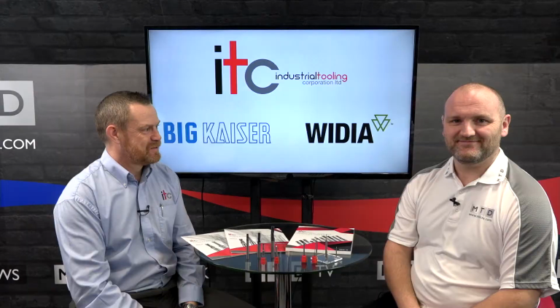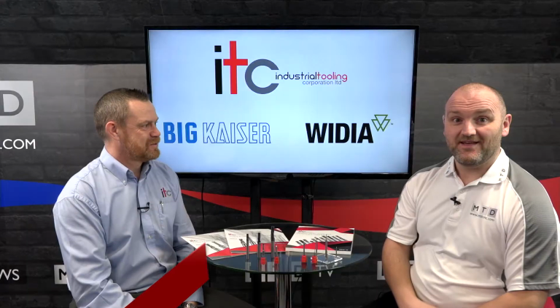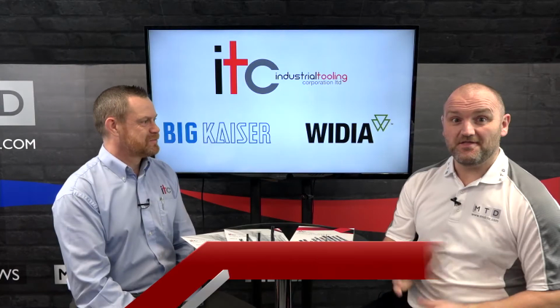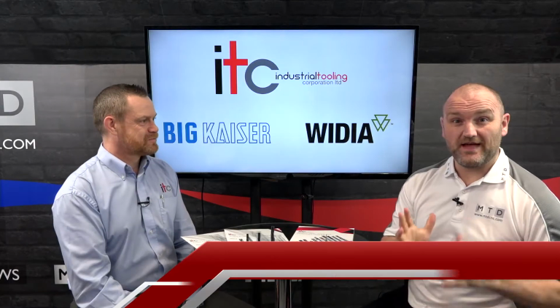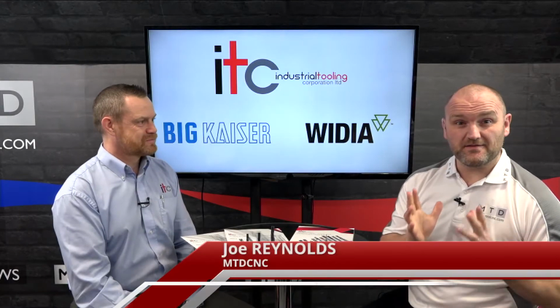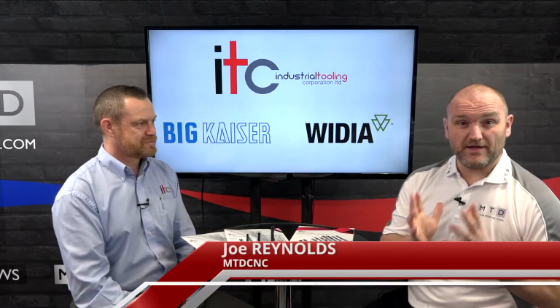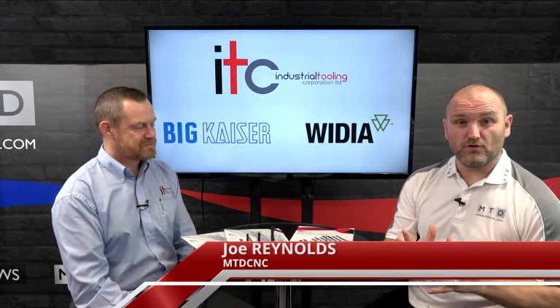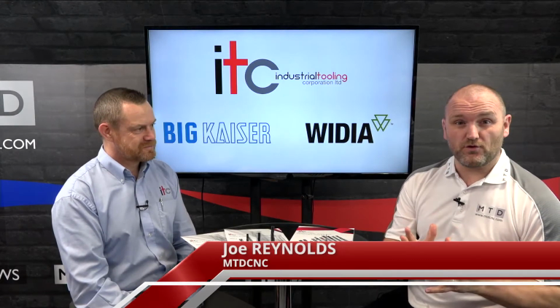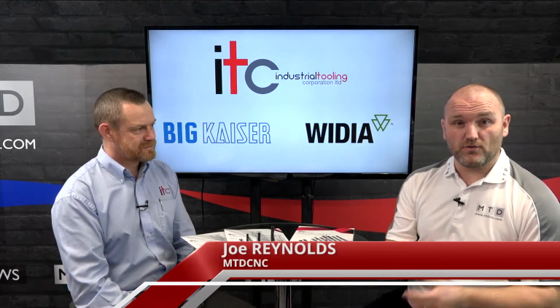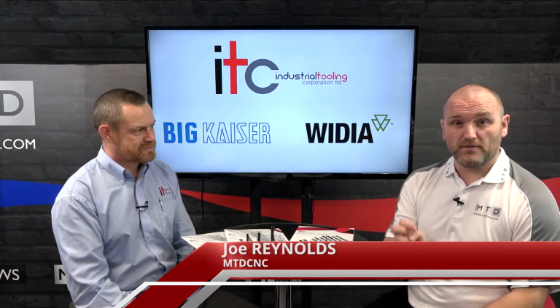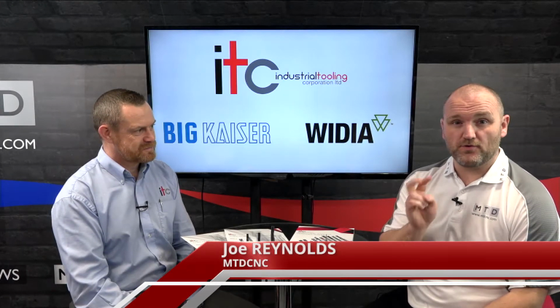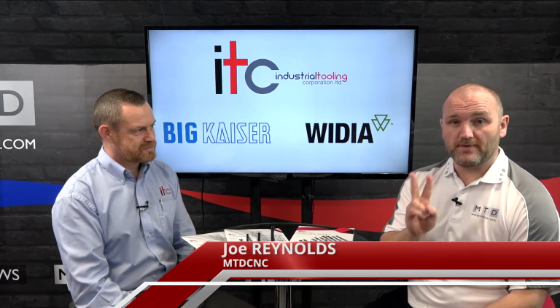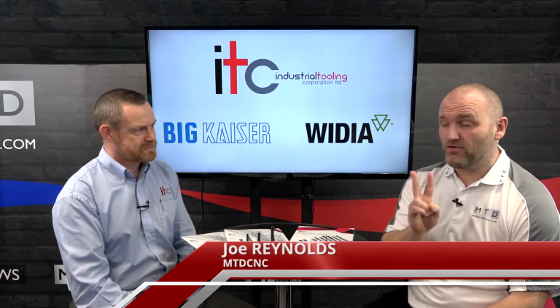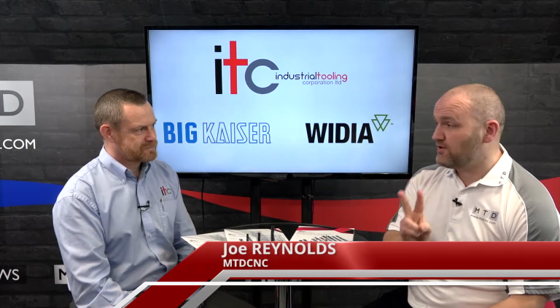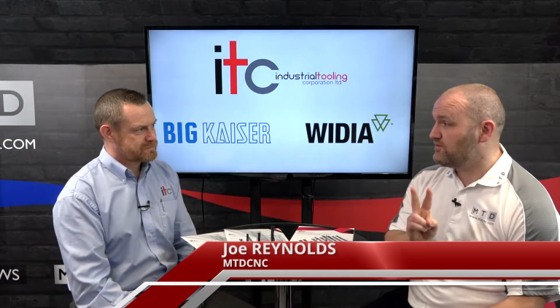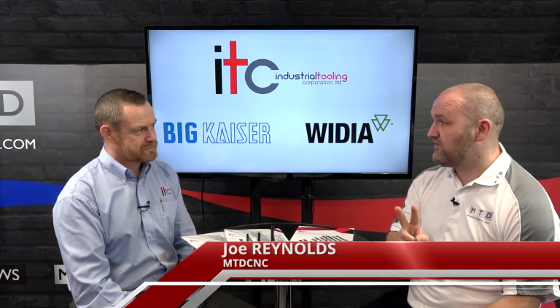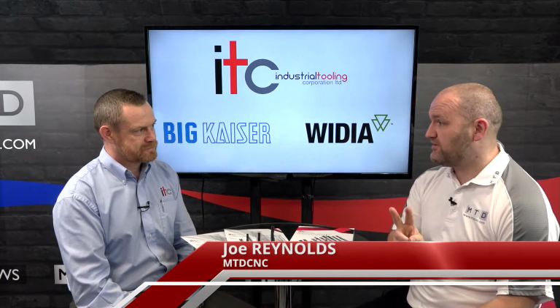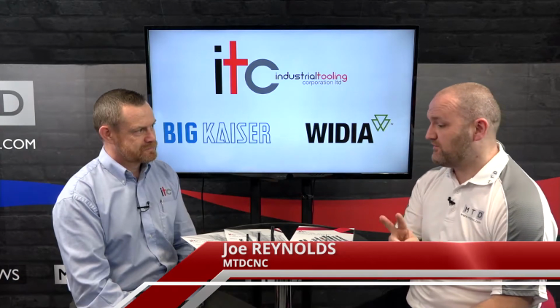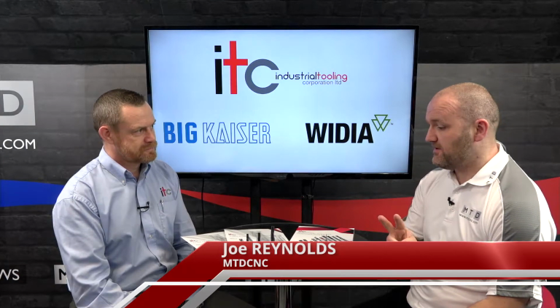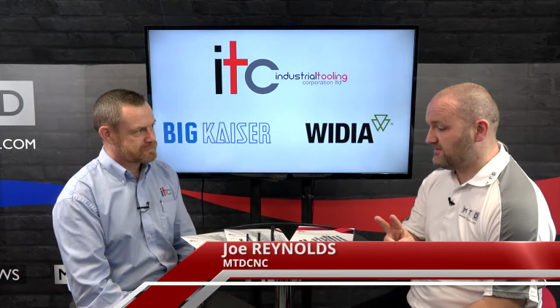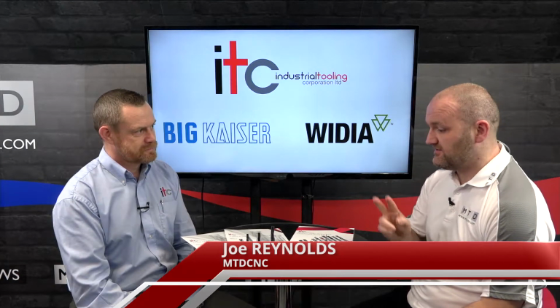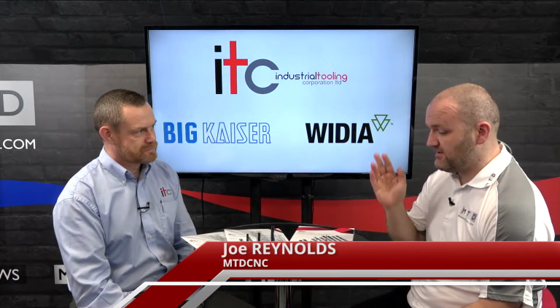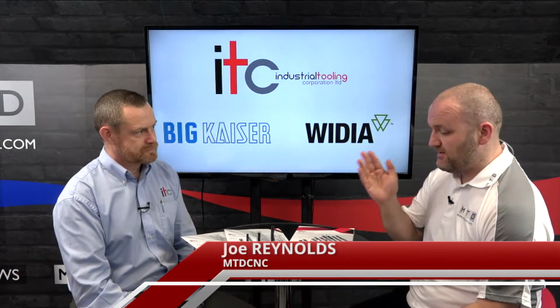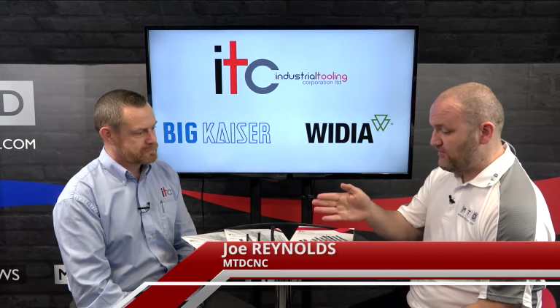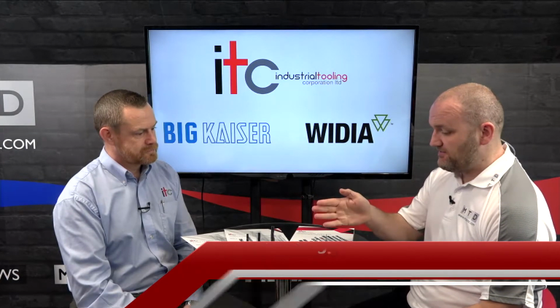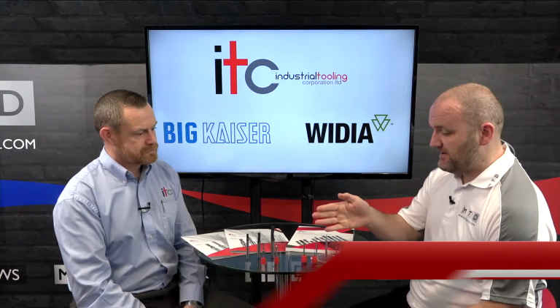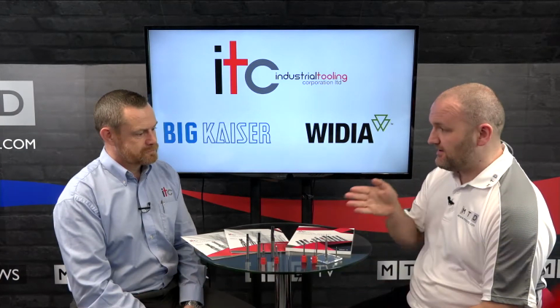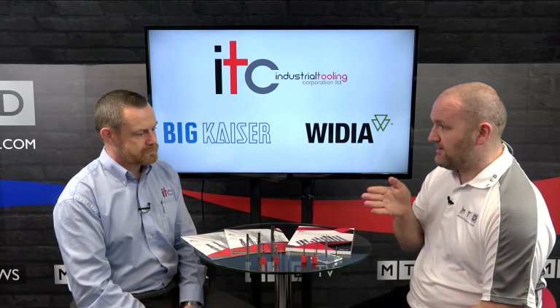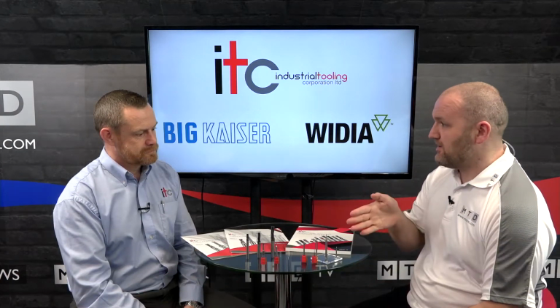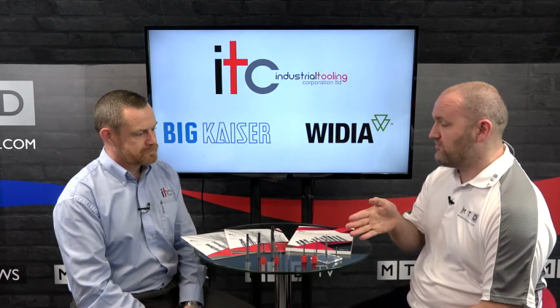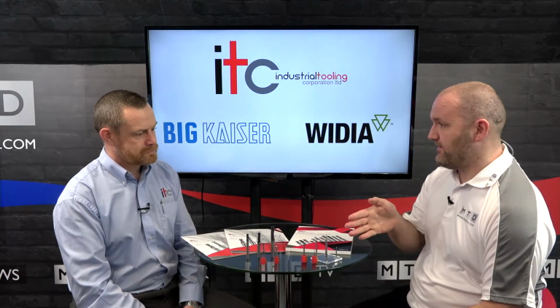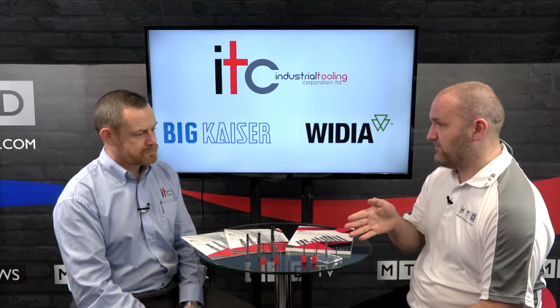In today's technical corner we're going to be talking about two new ranges from ITC: thread milling and micro end mills.